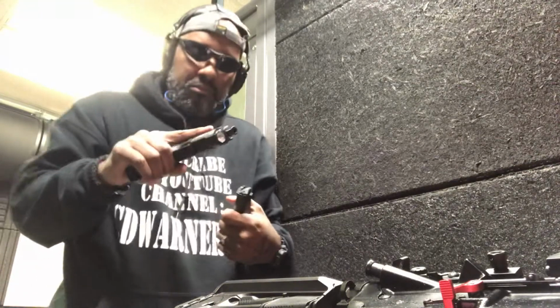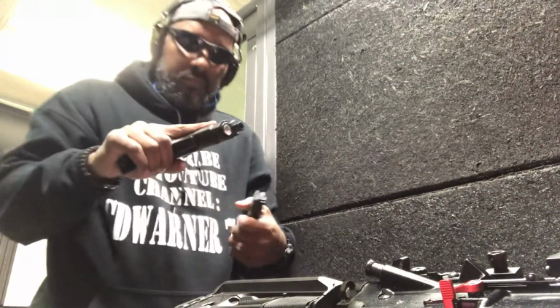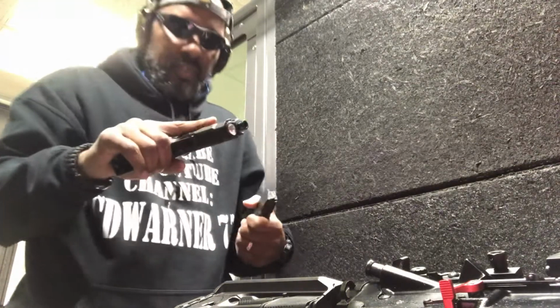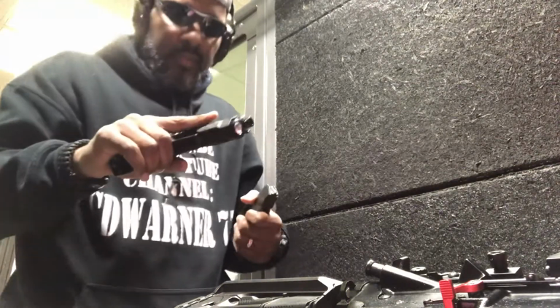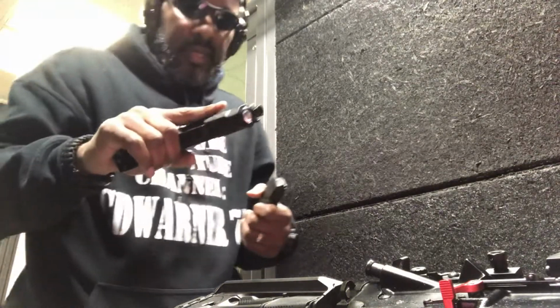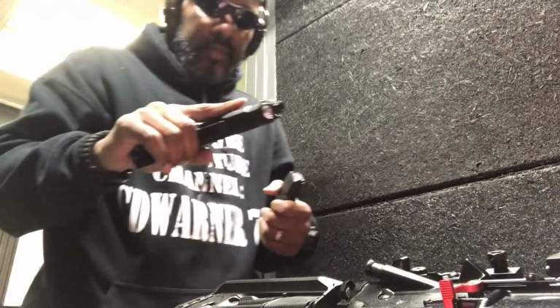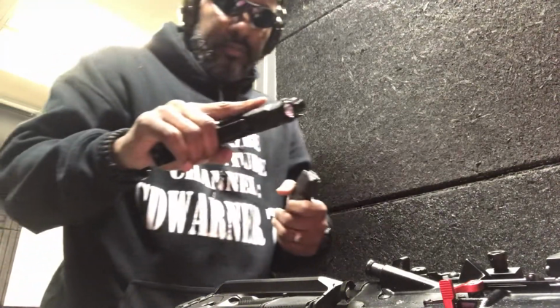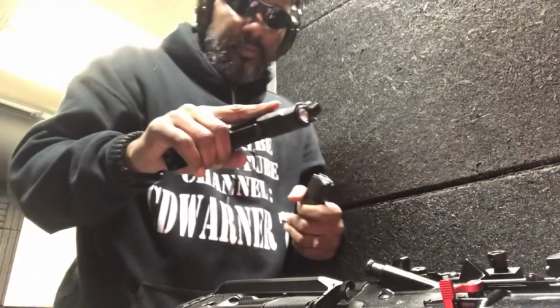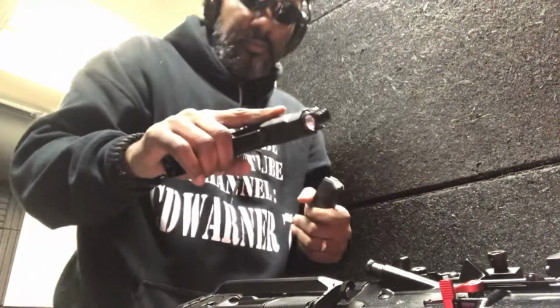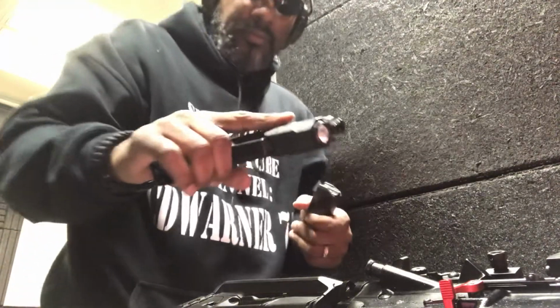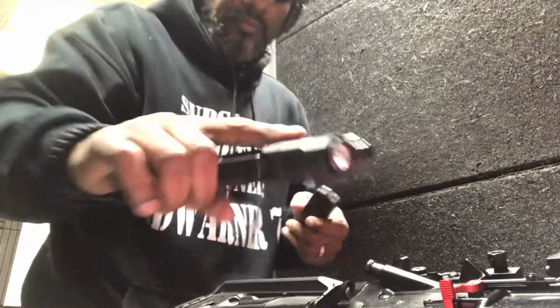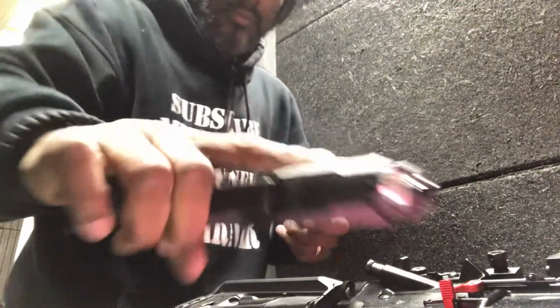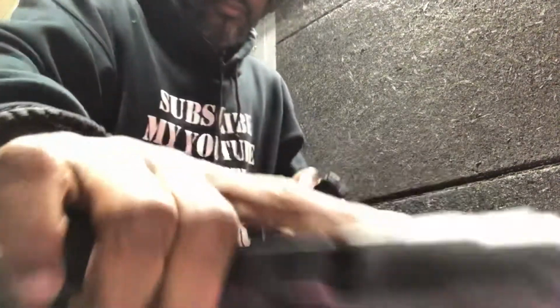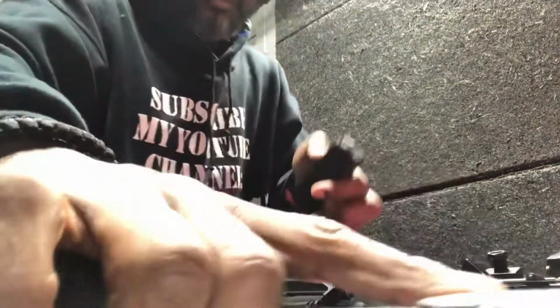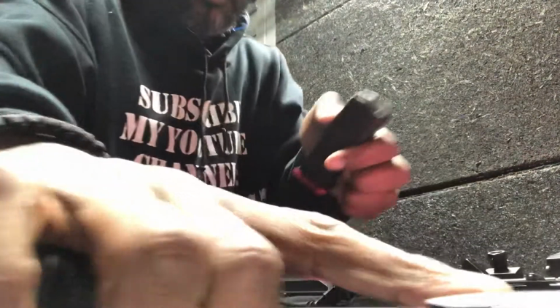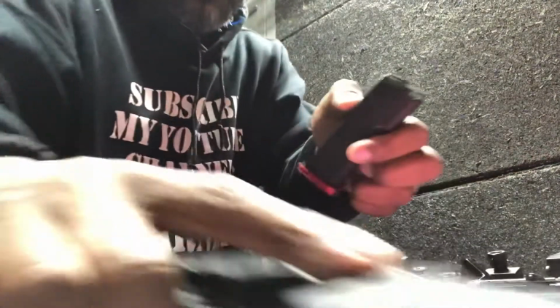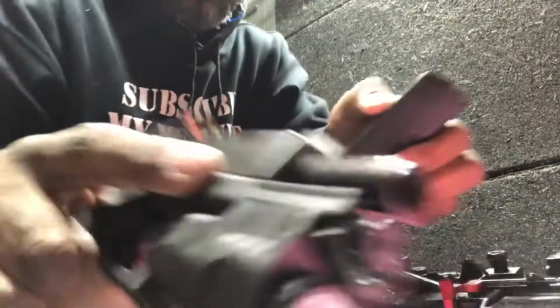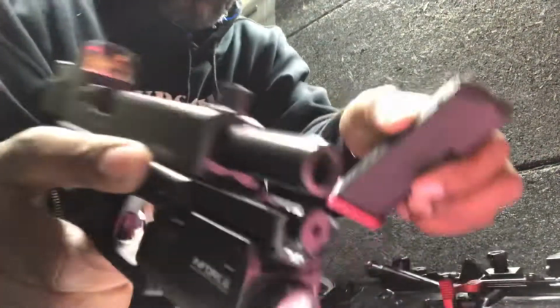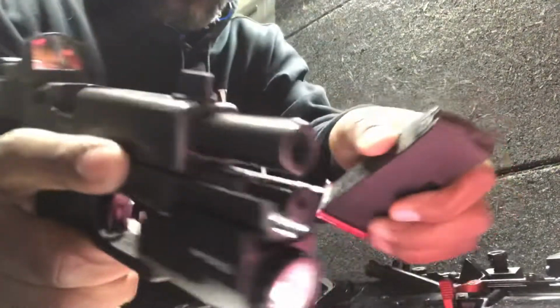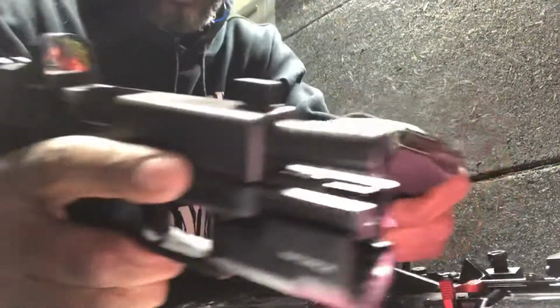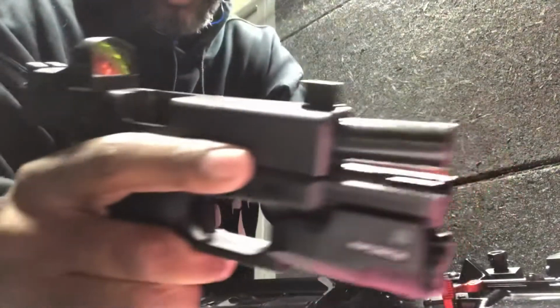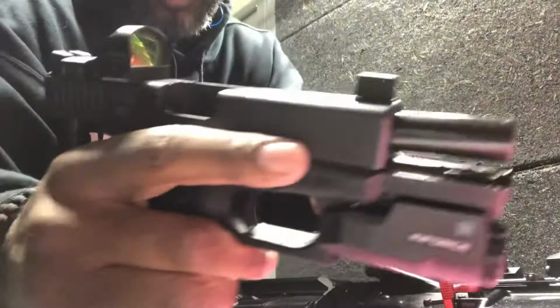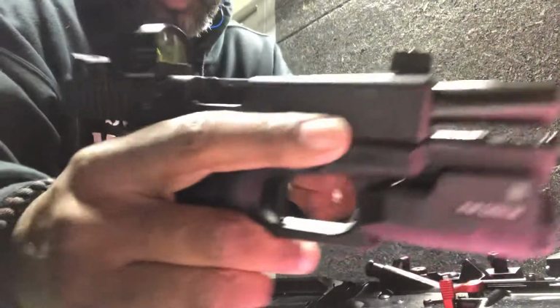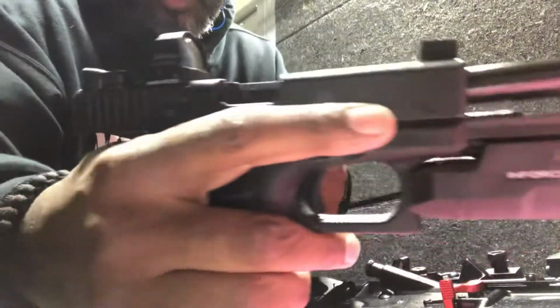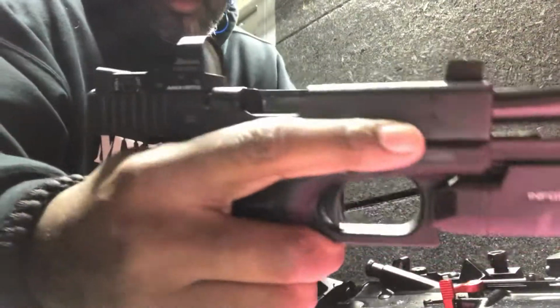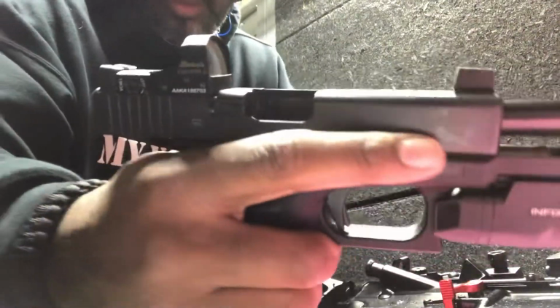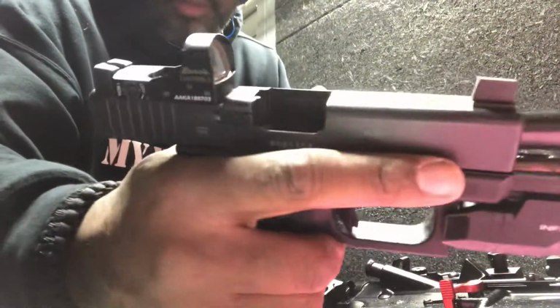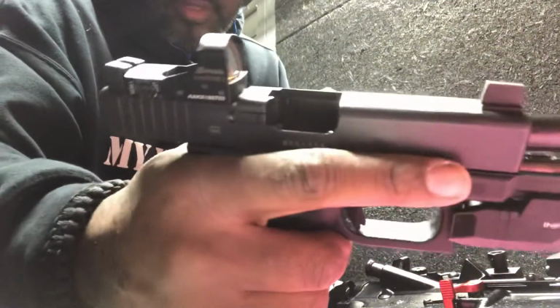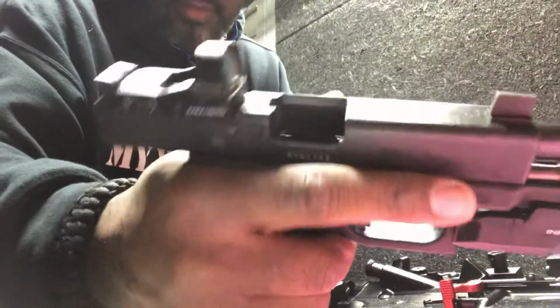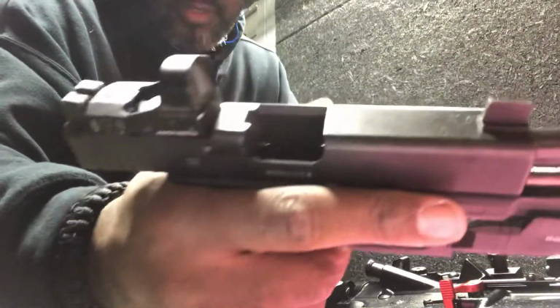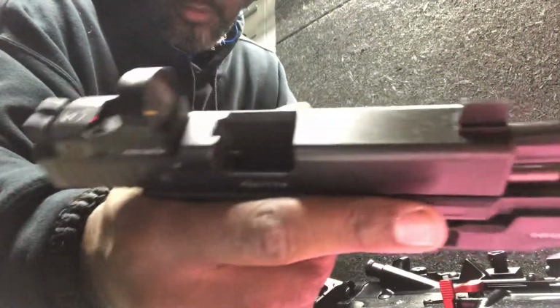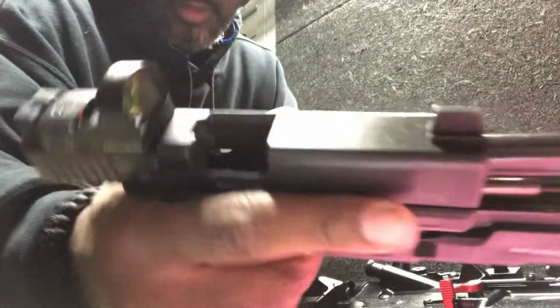Not bad. Shooting the Glock 19 with the Burris FastFire 3.